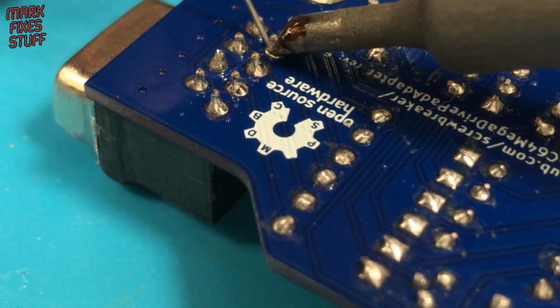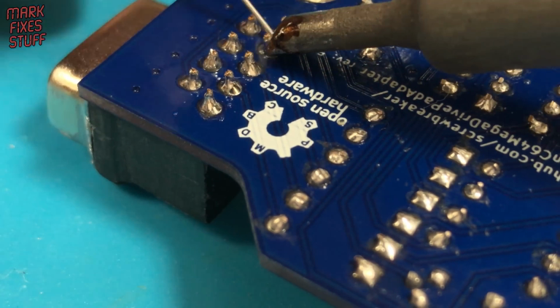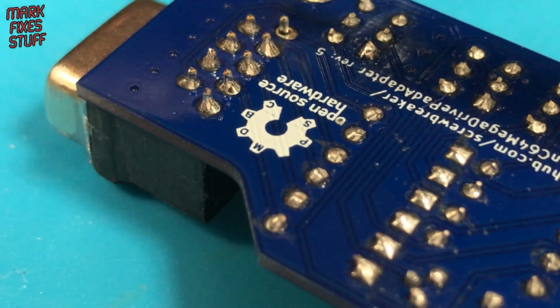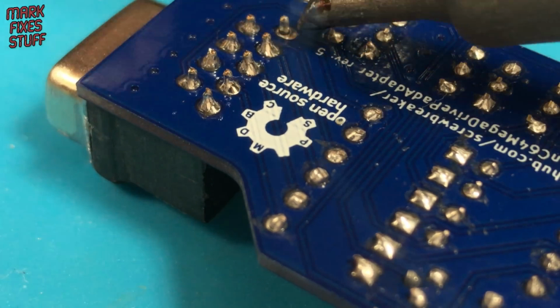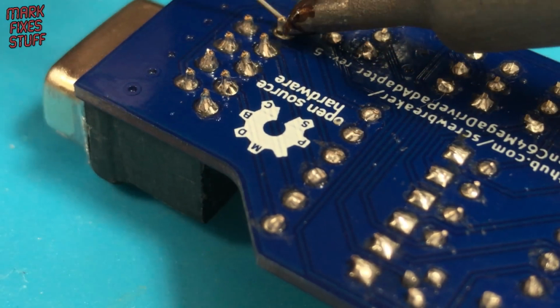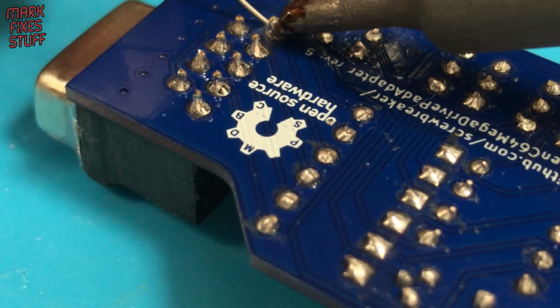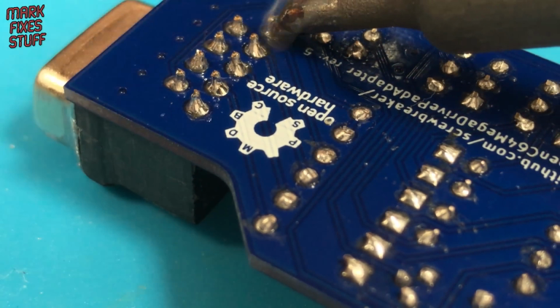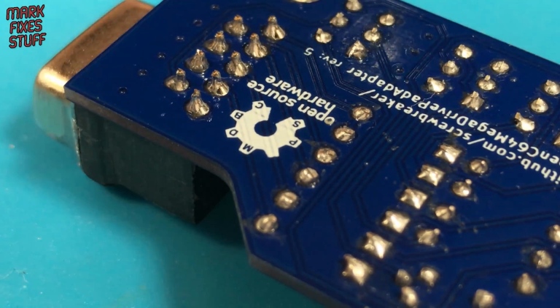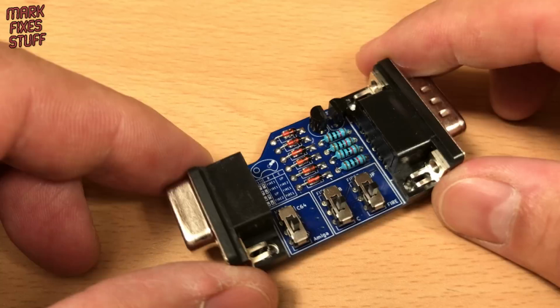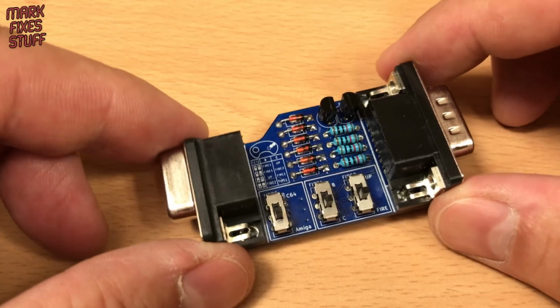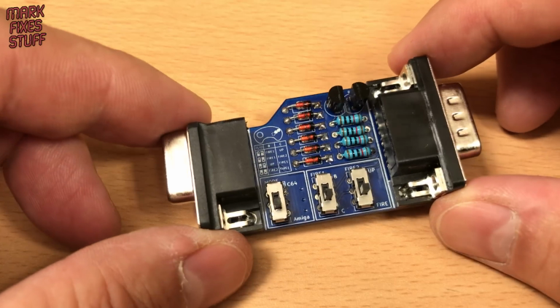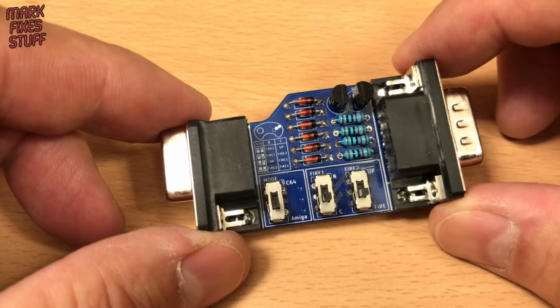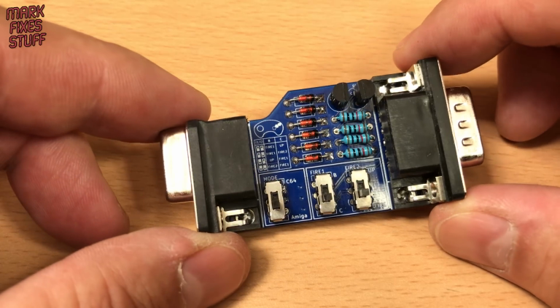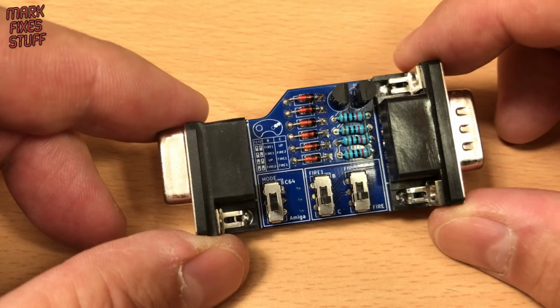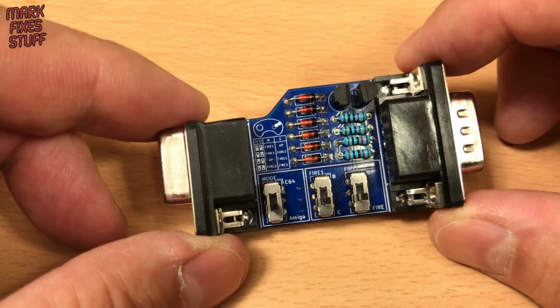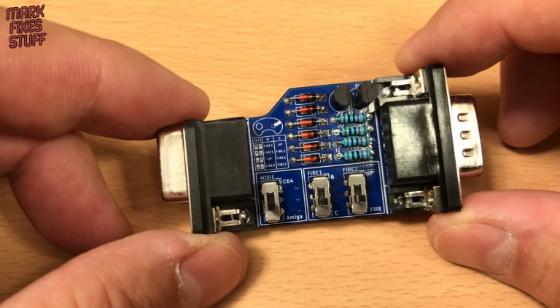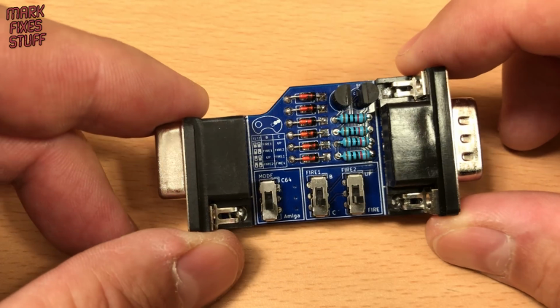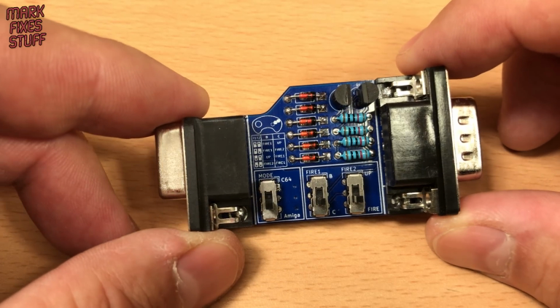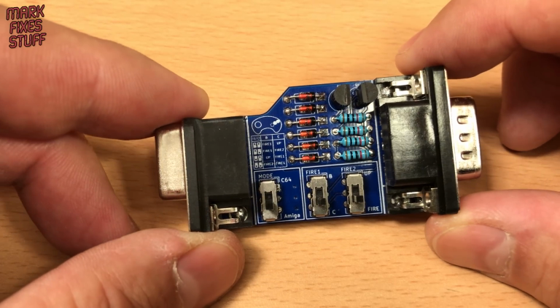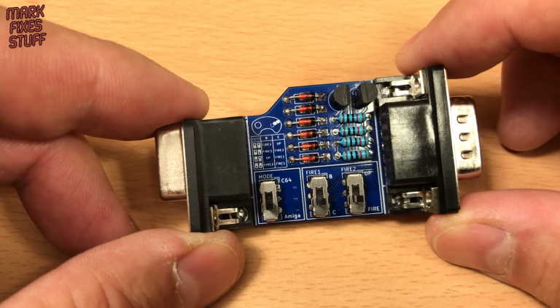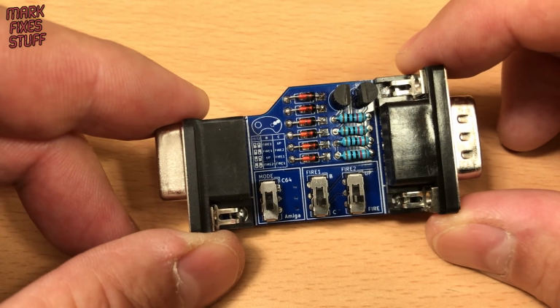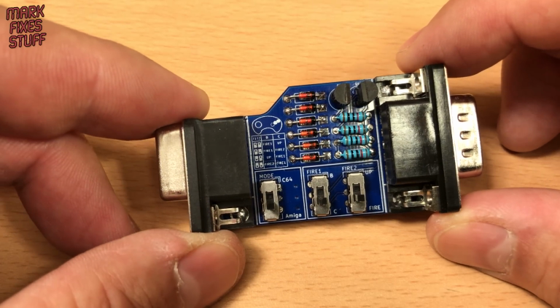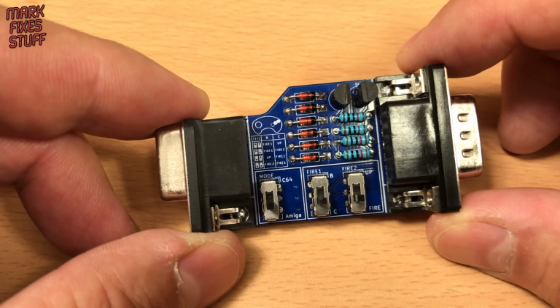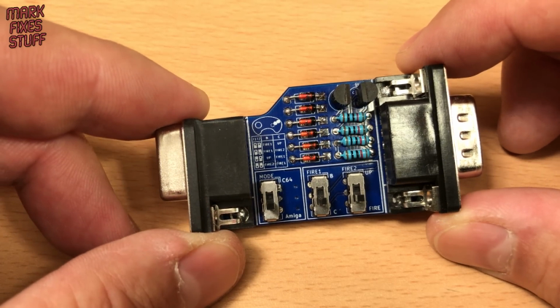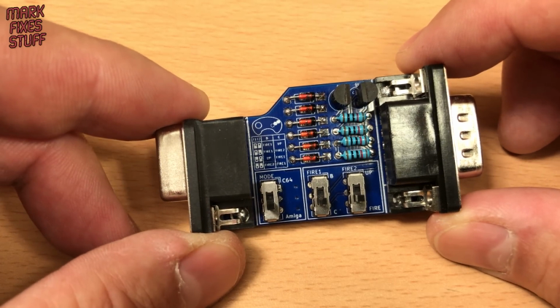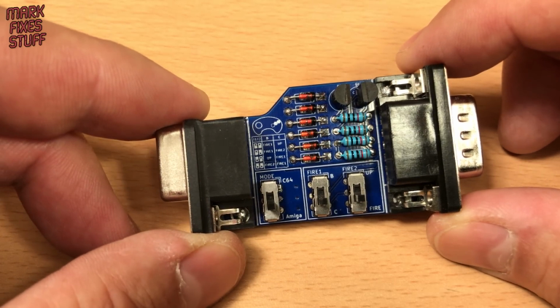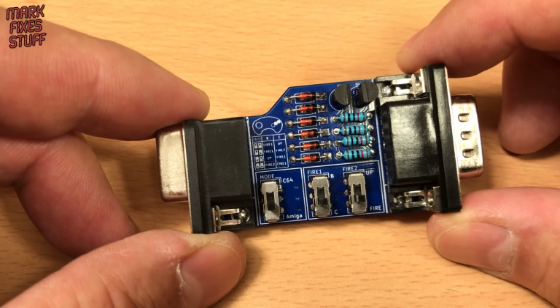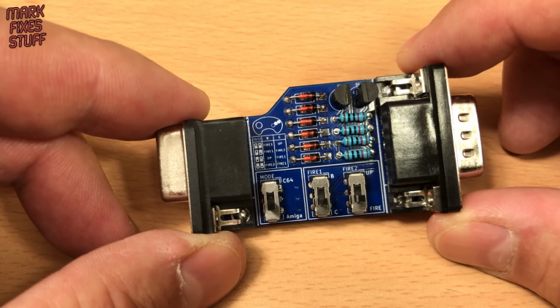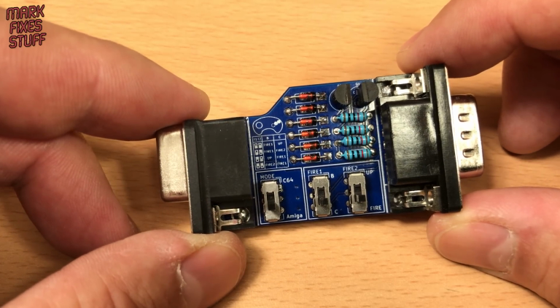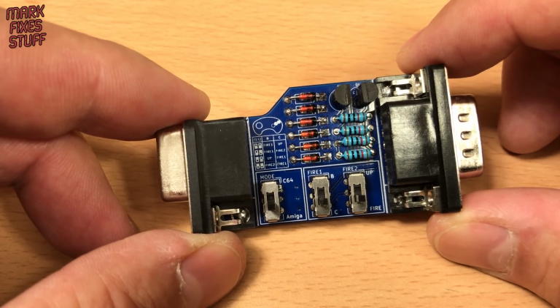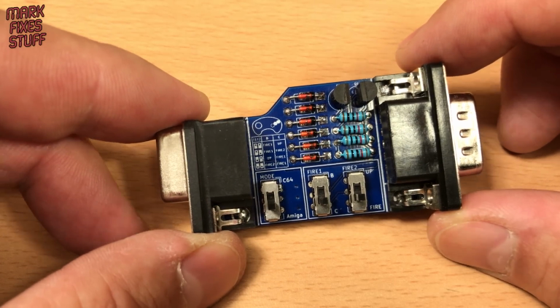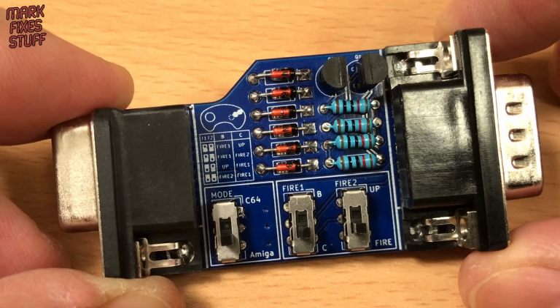And done — I think it looks pretty good. It's an easy and useful retro project.